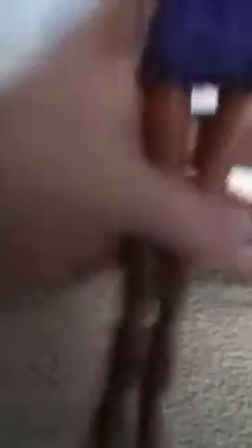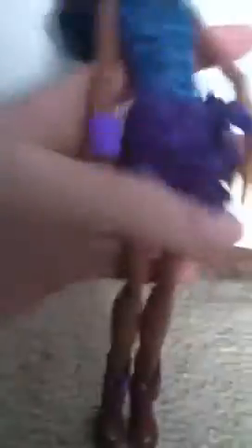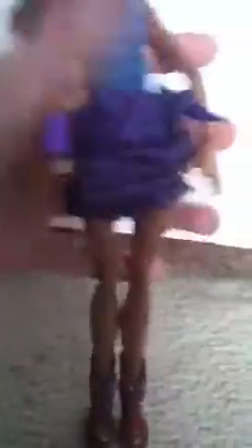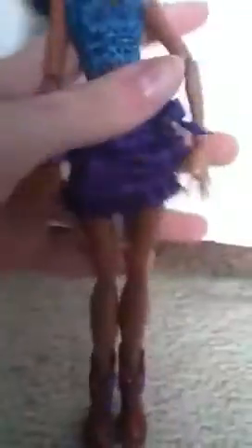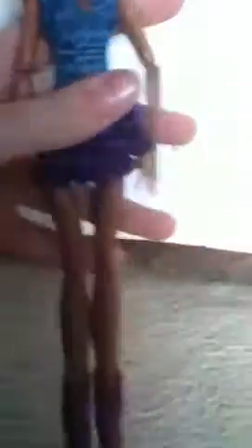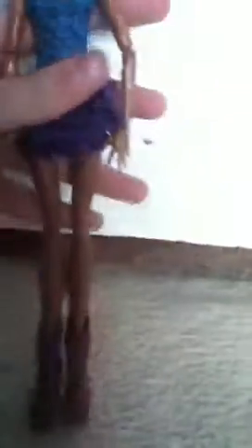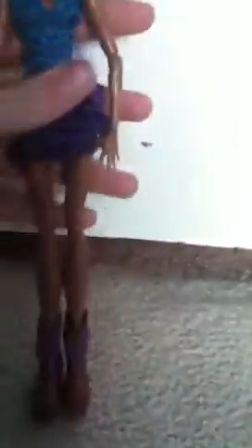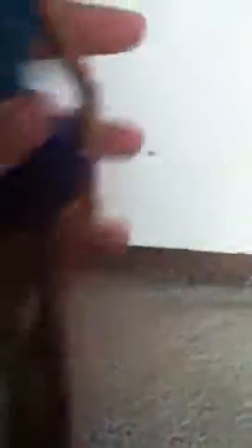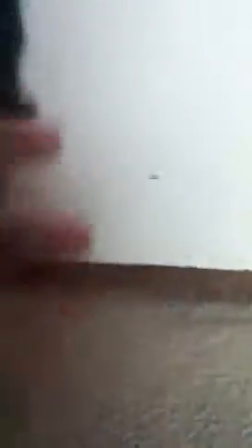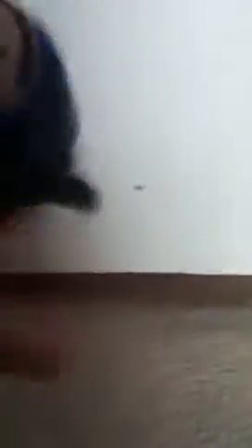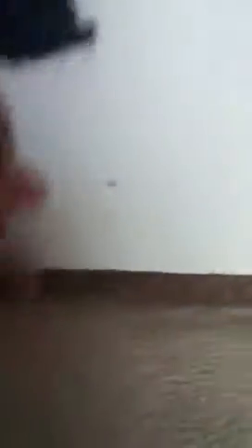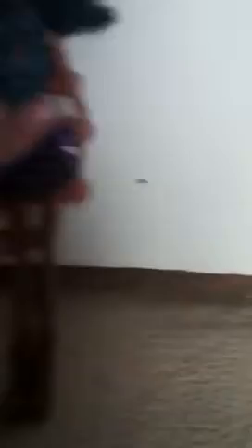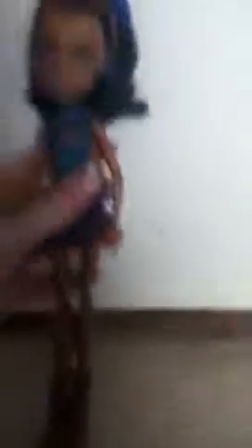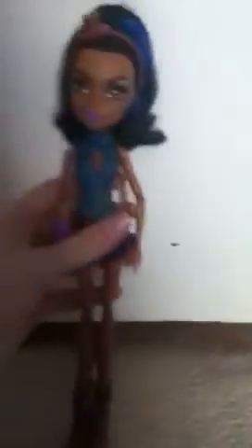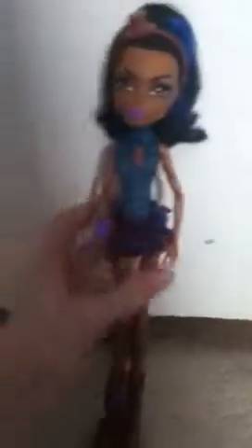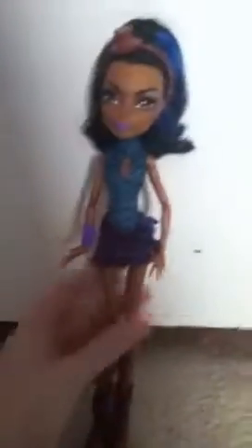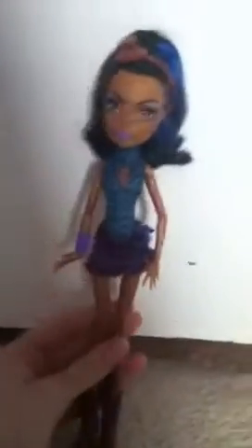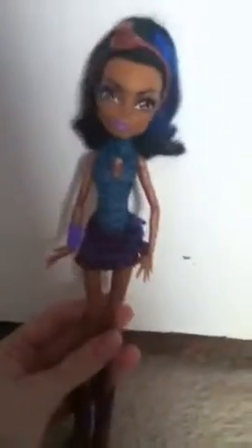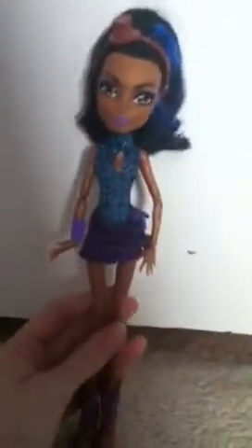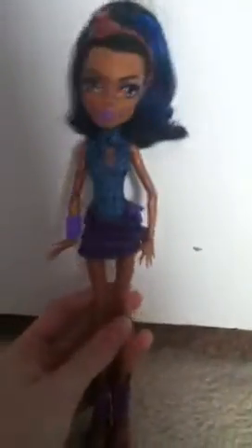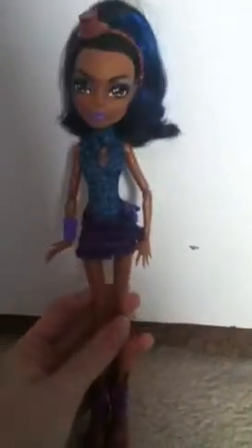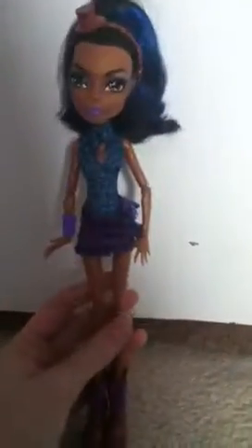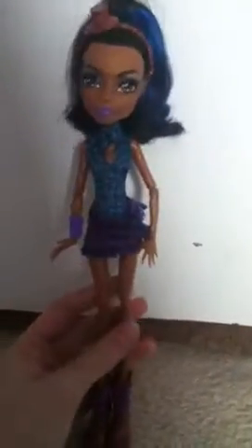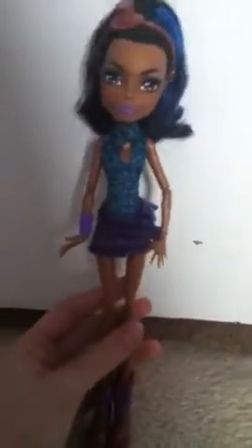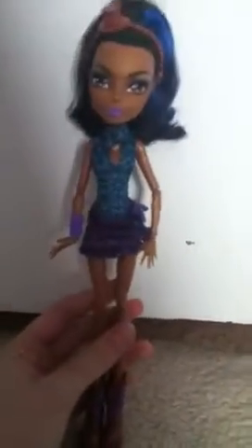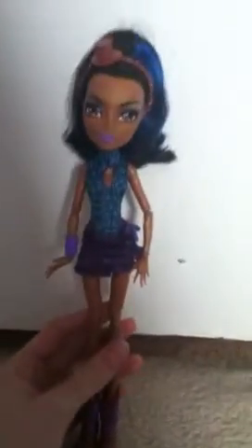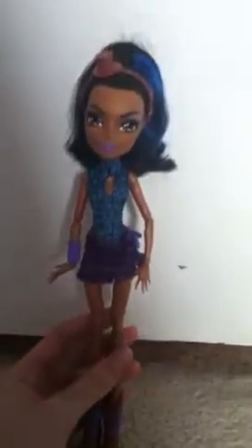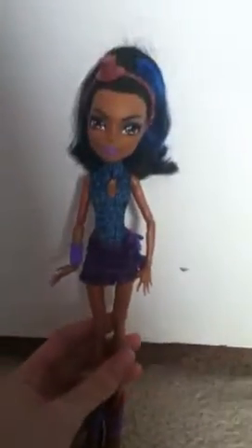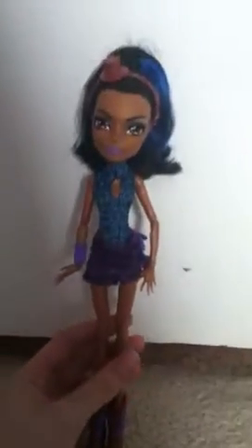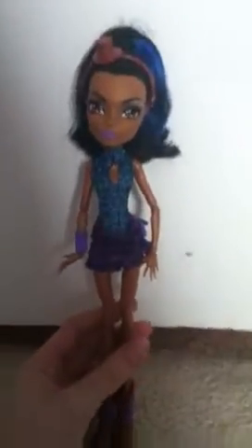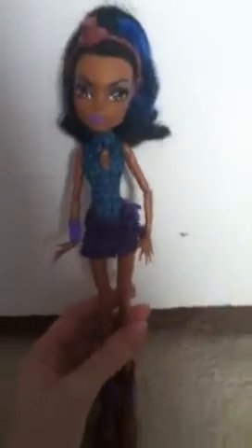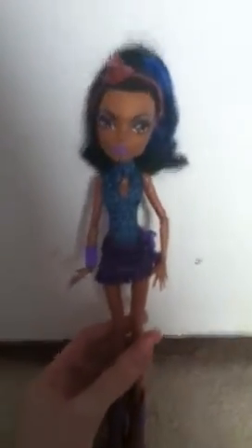So she is a really detailed doll. I would highly recommend her. Thank you for watching — later!